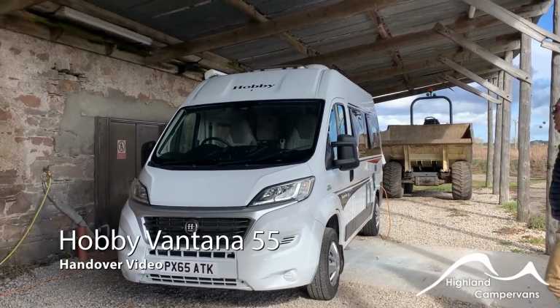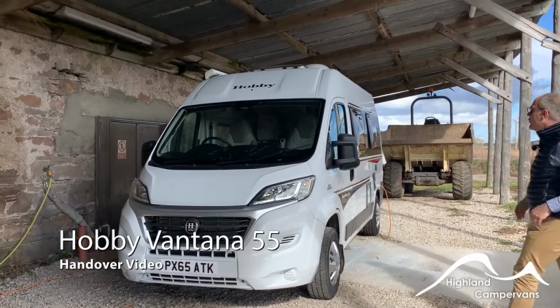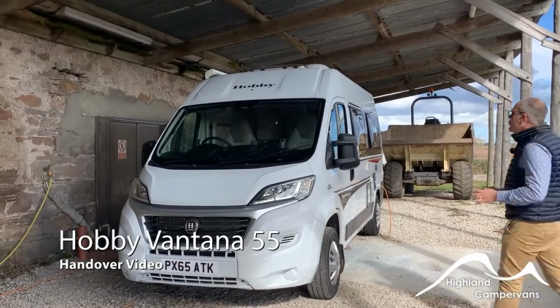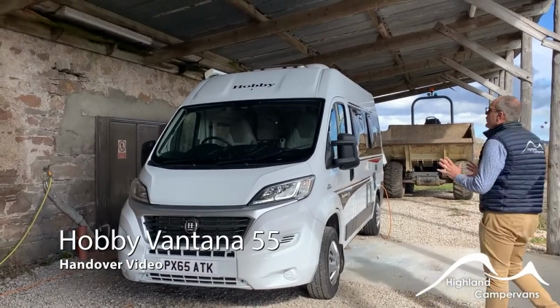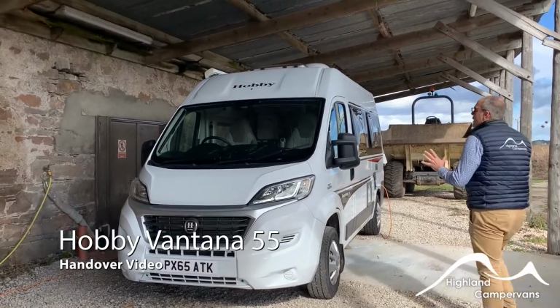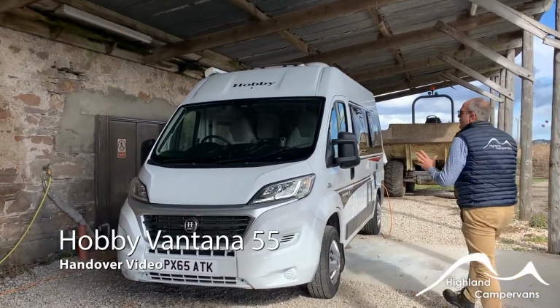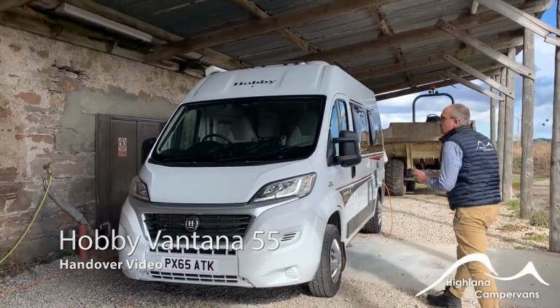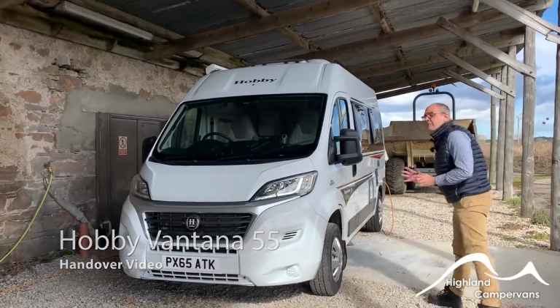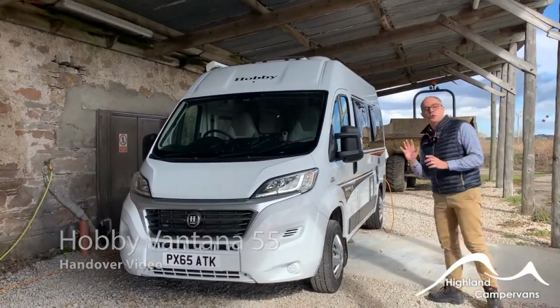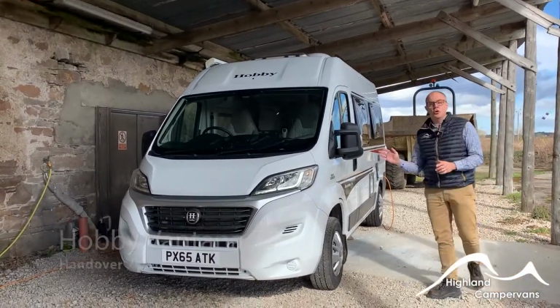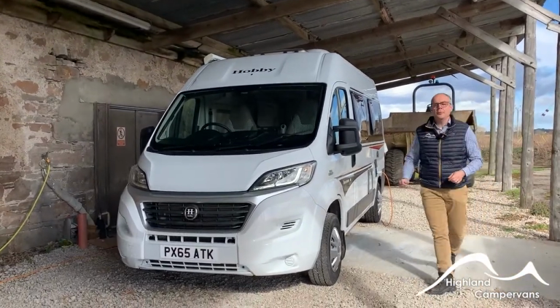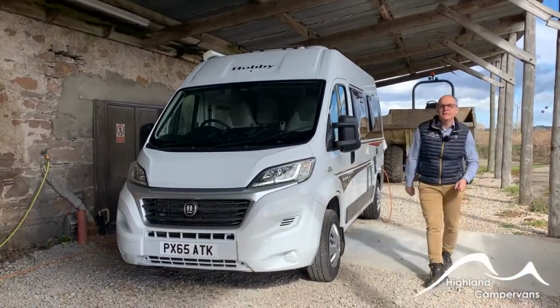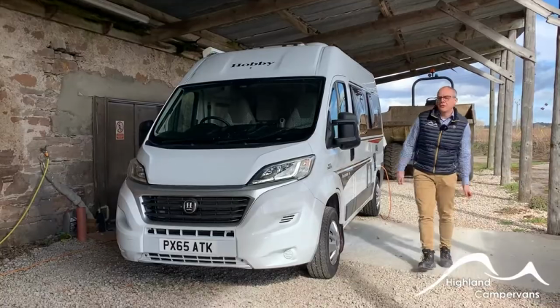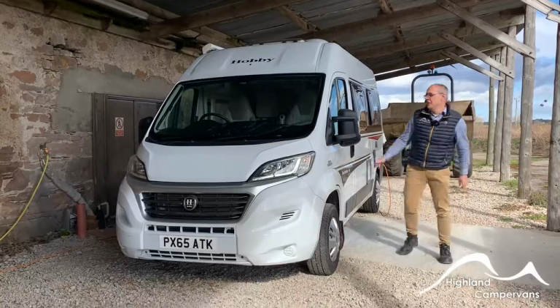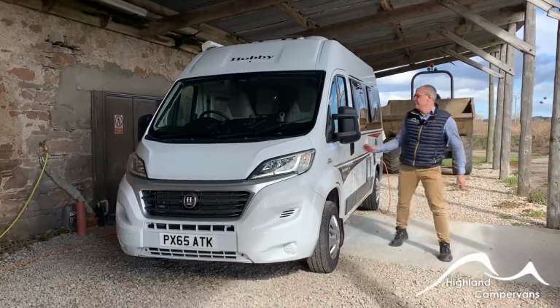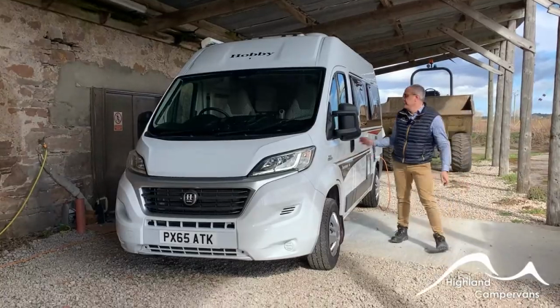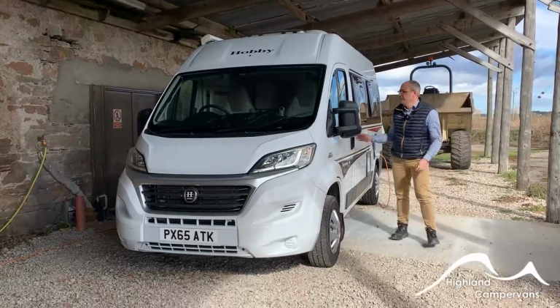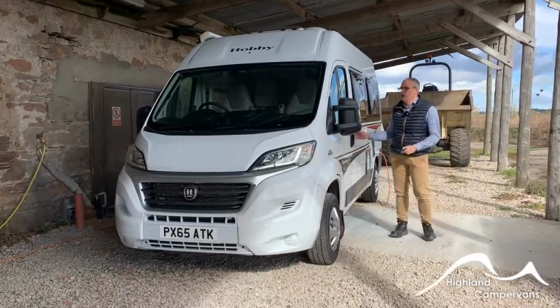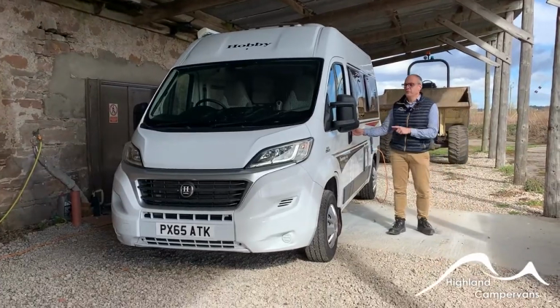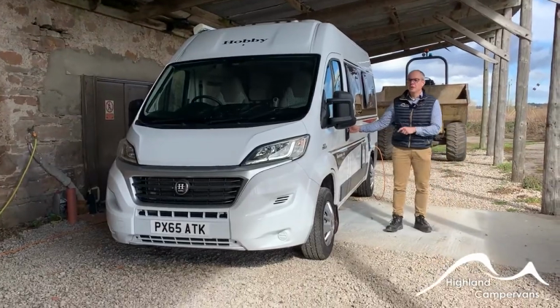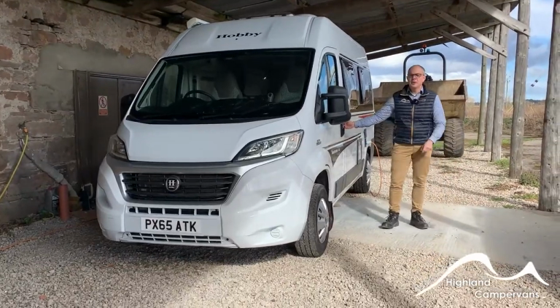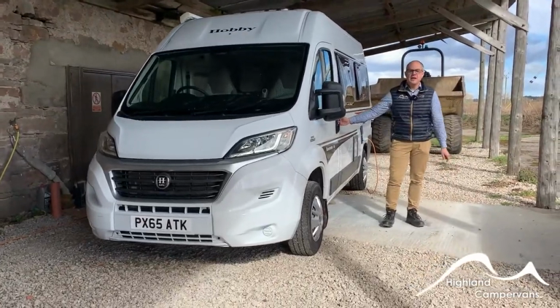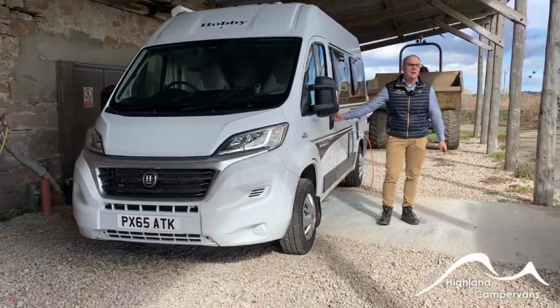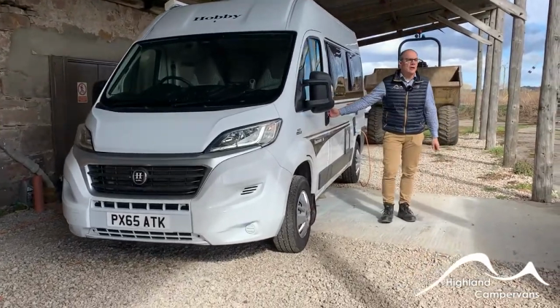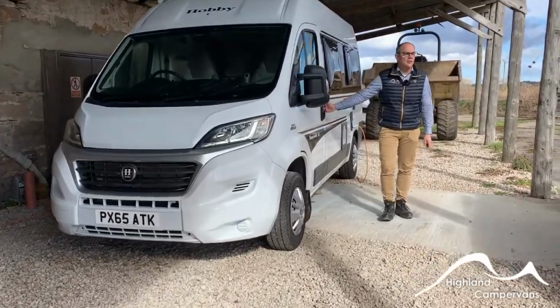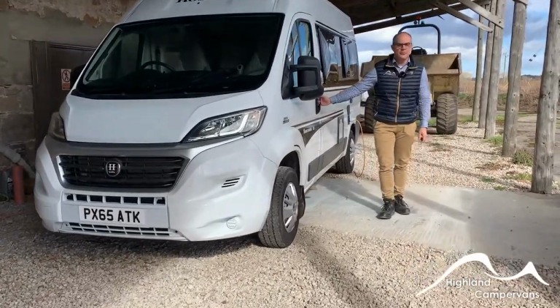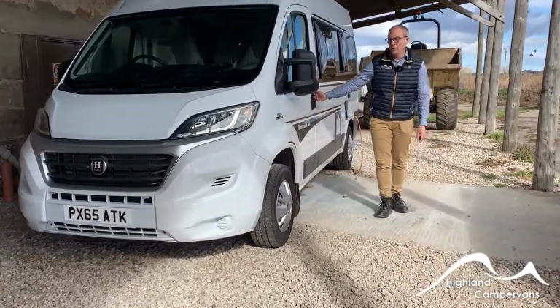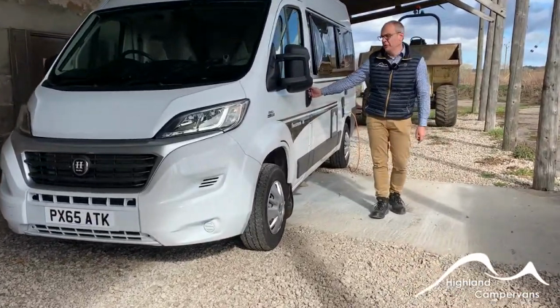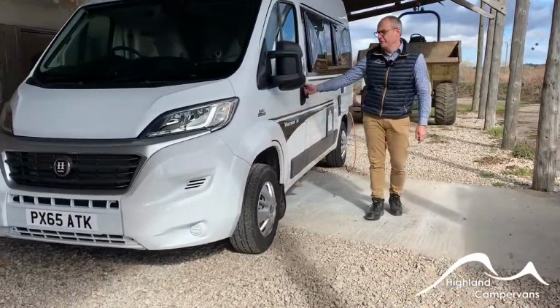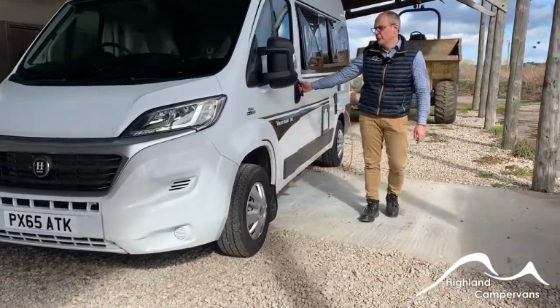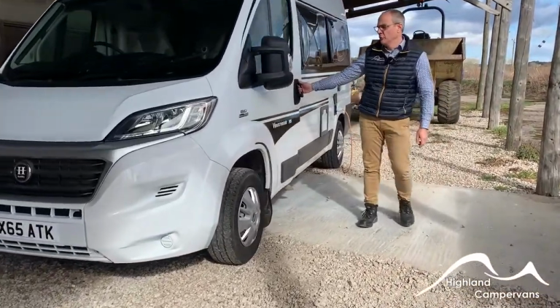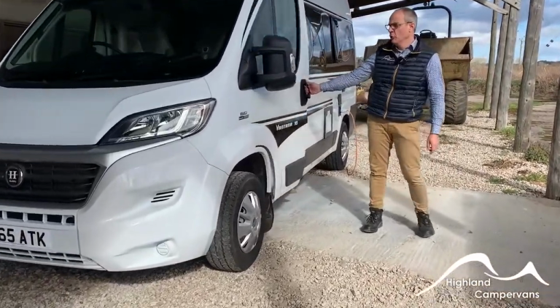This is the handover for your Hobby Vantana 55. We're going to begin under the bonnet first of all.